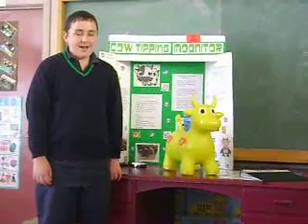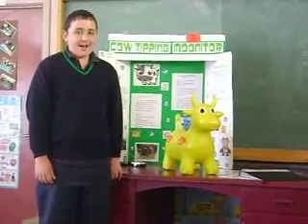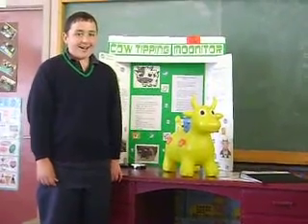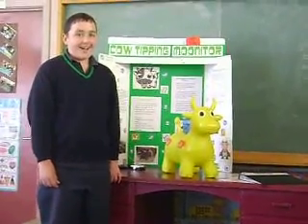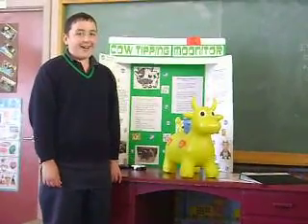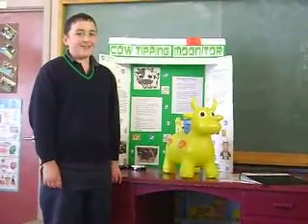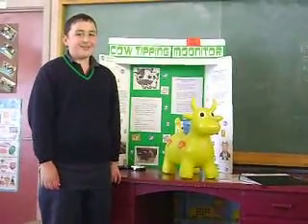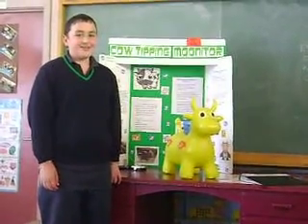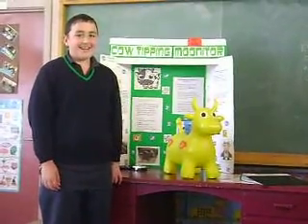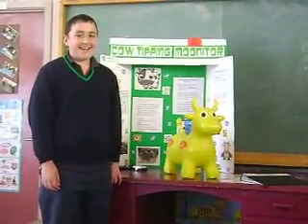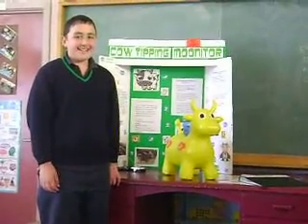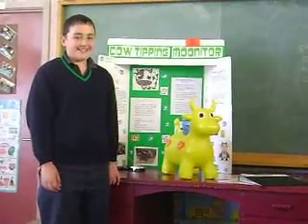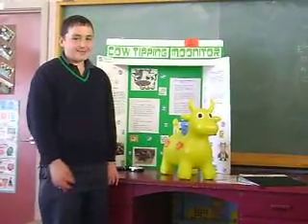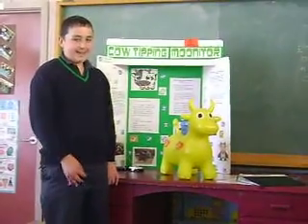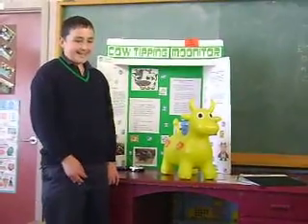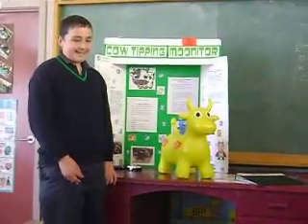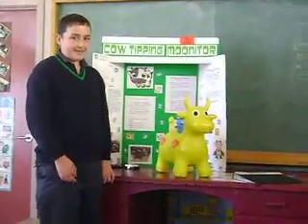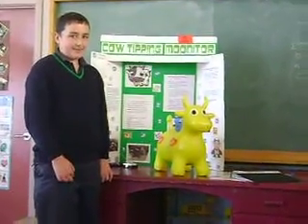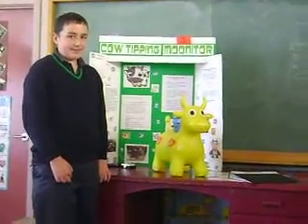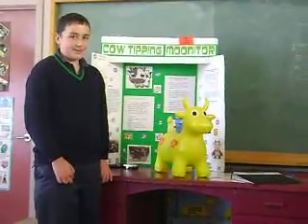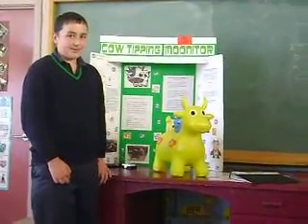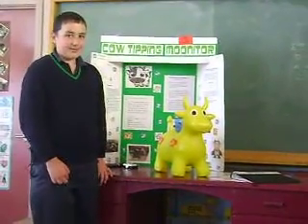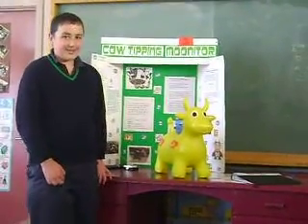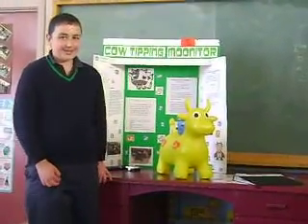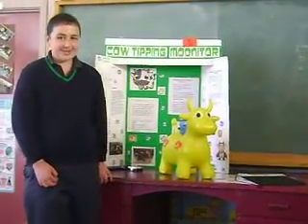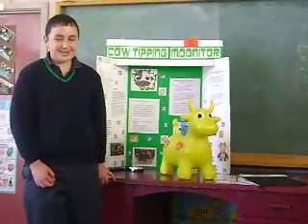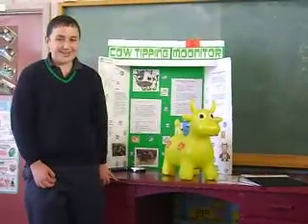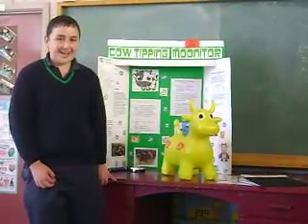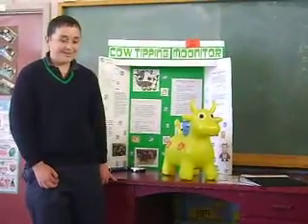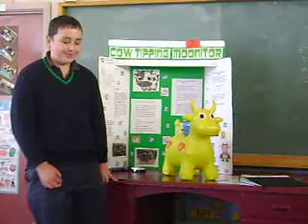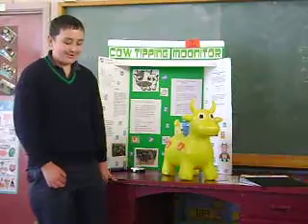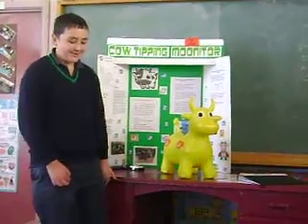Hi, I'm John McCullough, and this is my cow-tipping motor. I'm going to show you how it works.